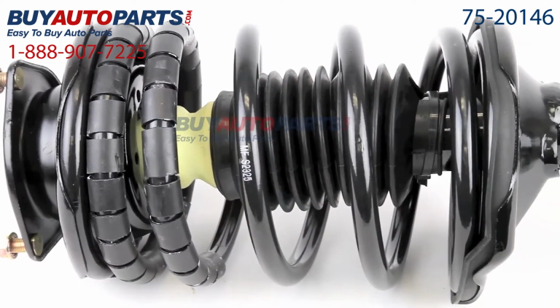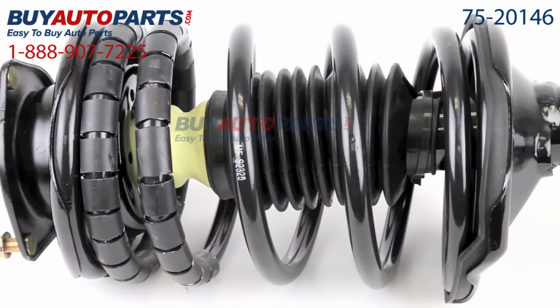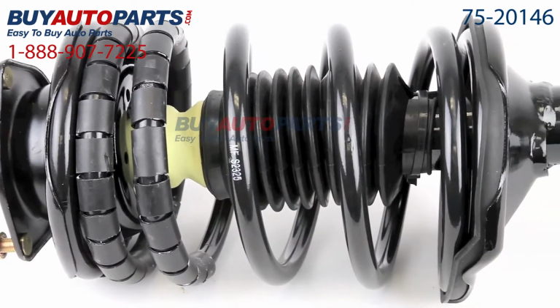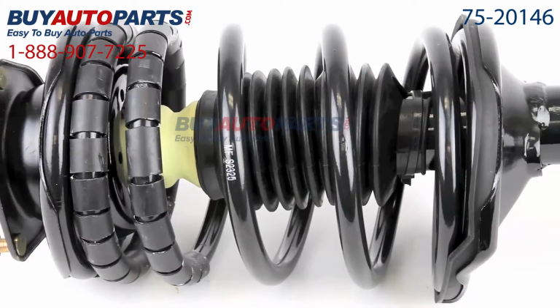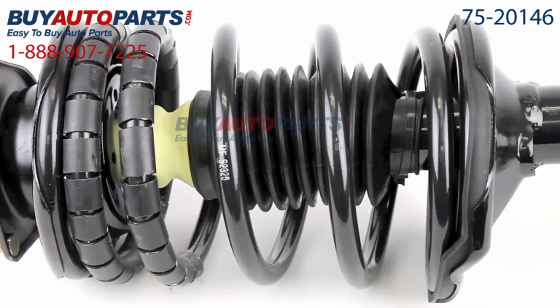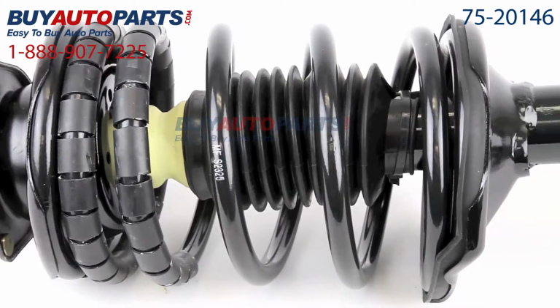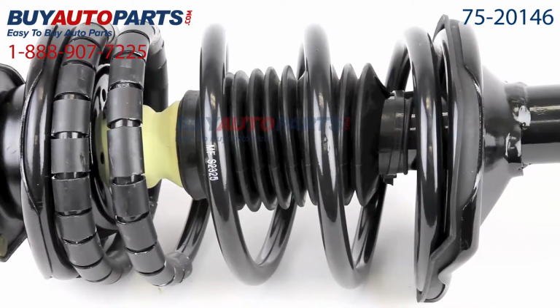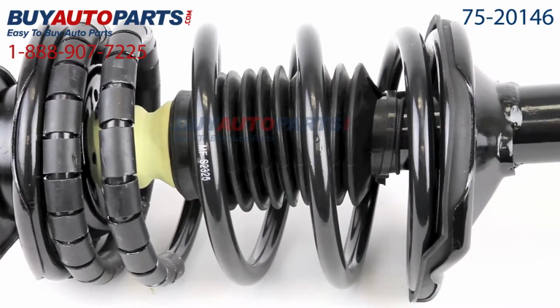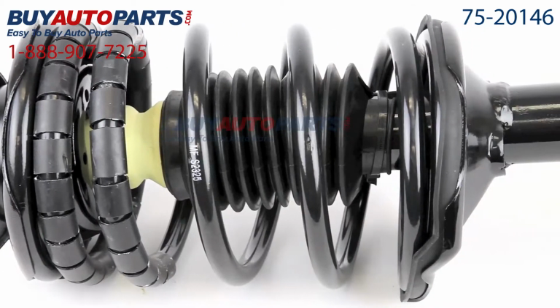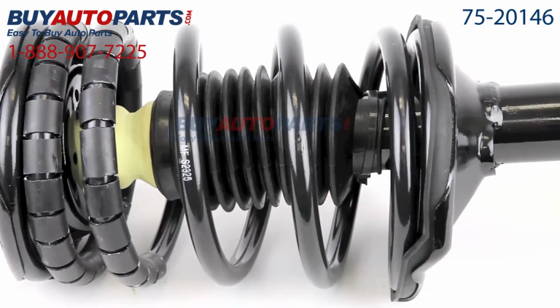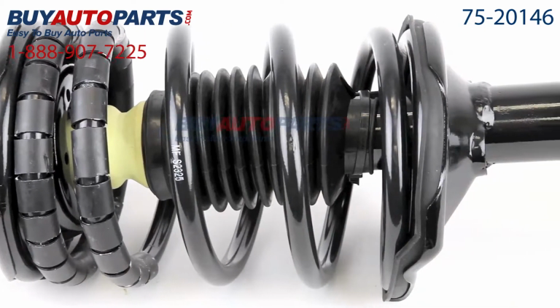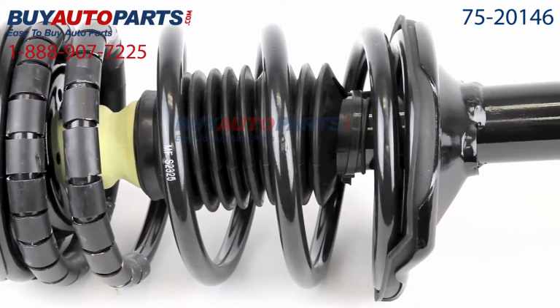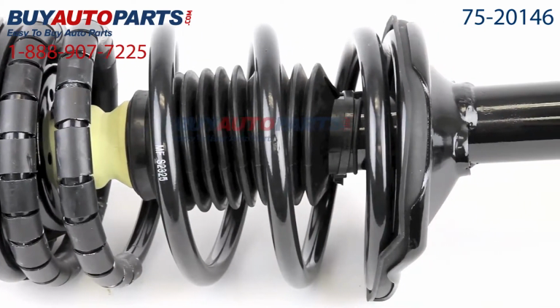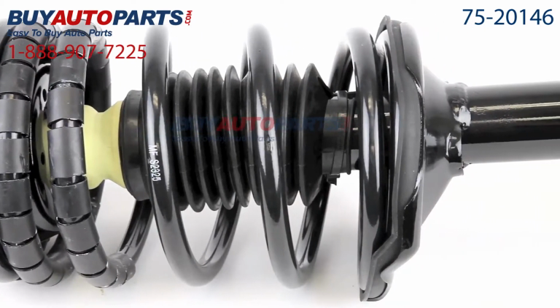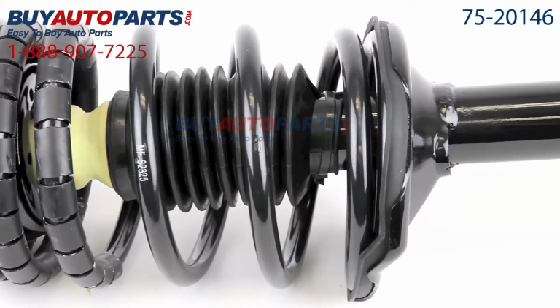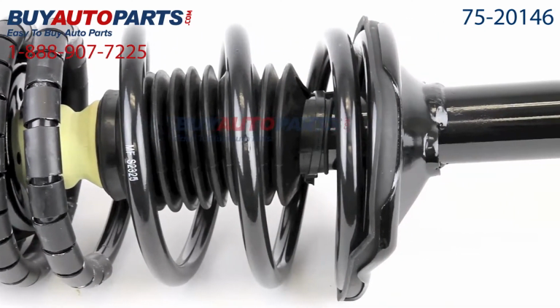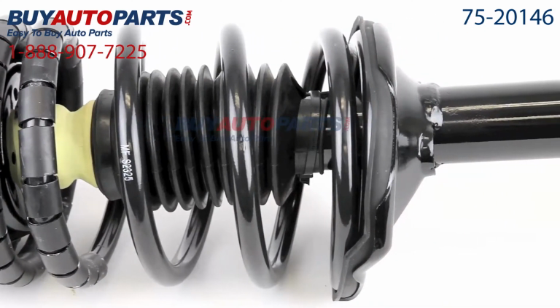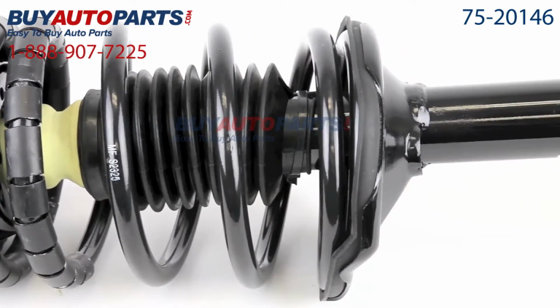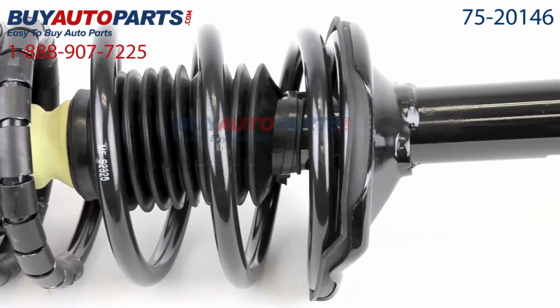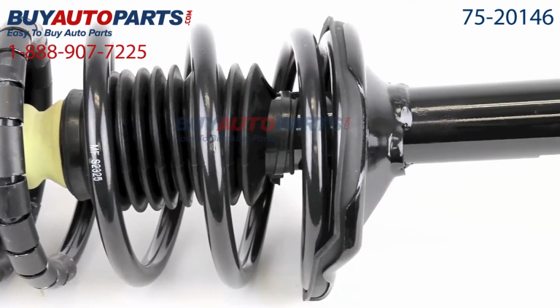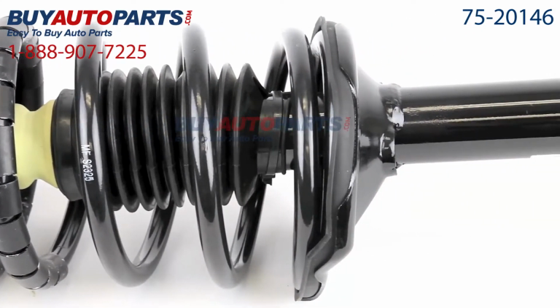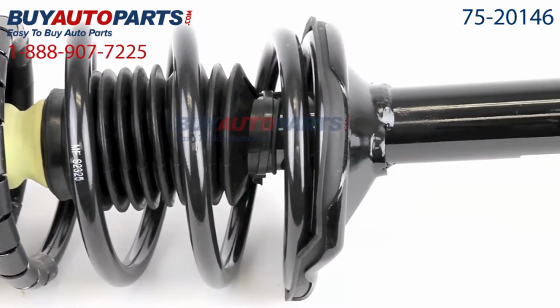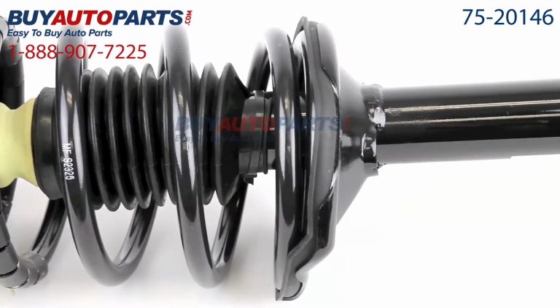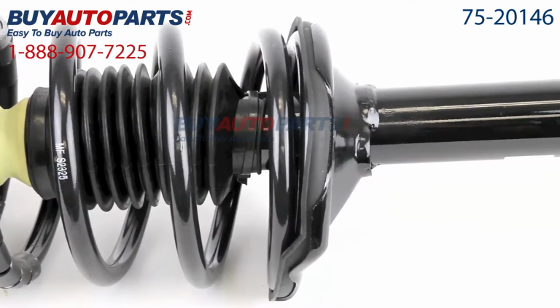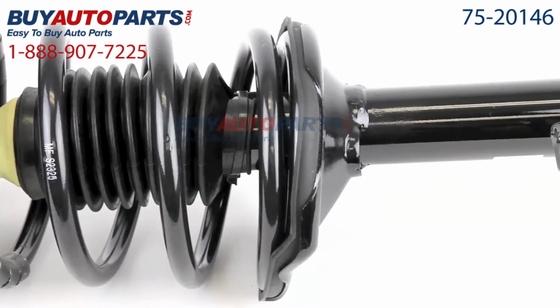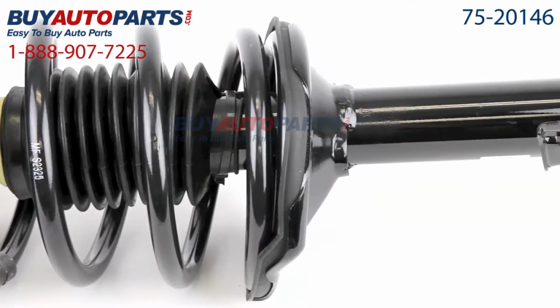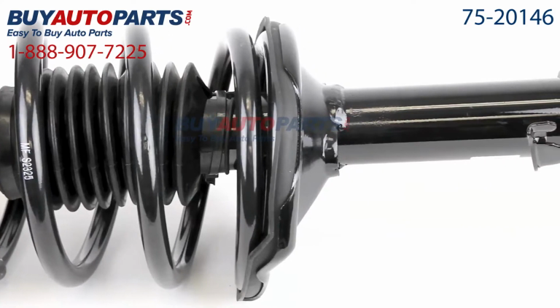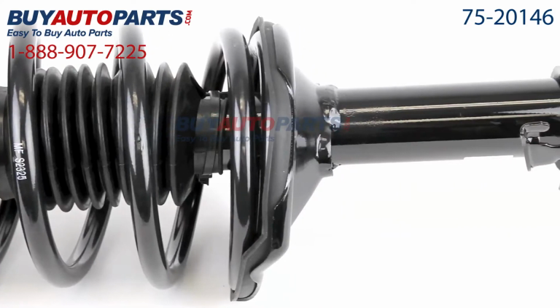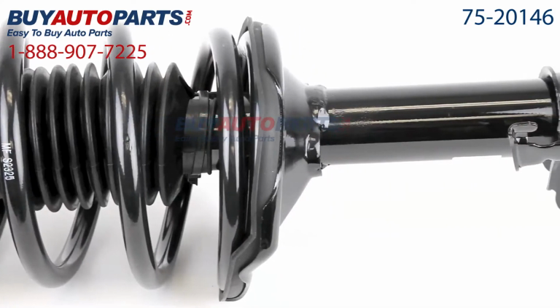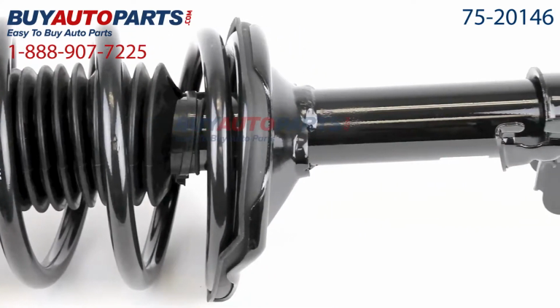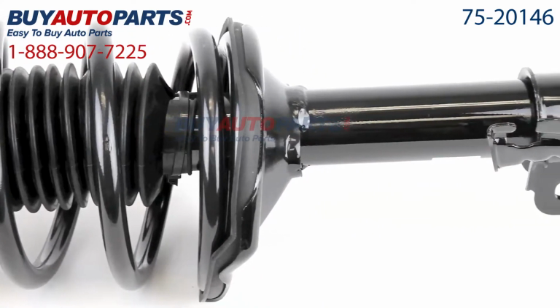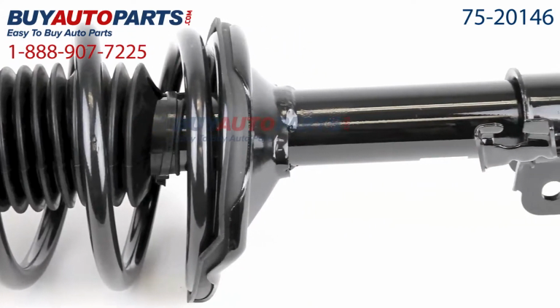Here's a closer look at your strut assembly. This comes with the best in industry one-year, unlimited mileage warranty, only from Buy Auto Parts.